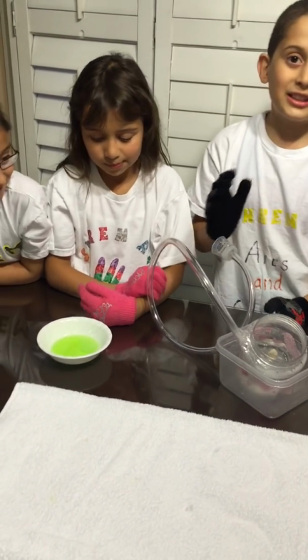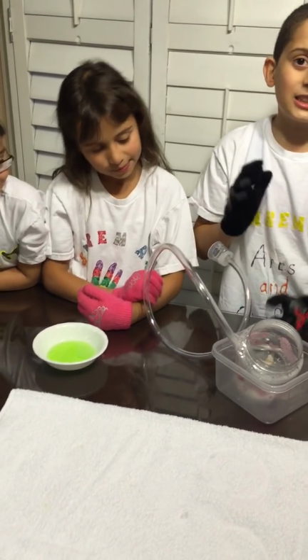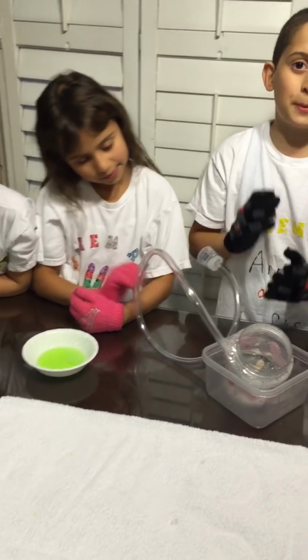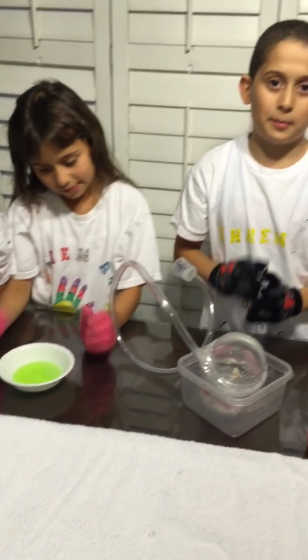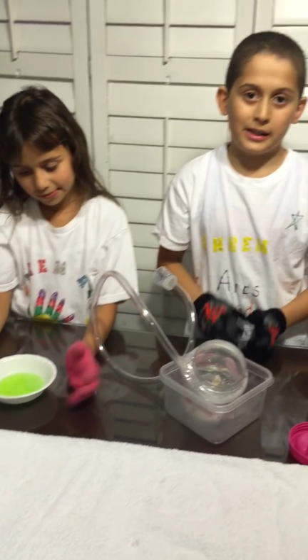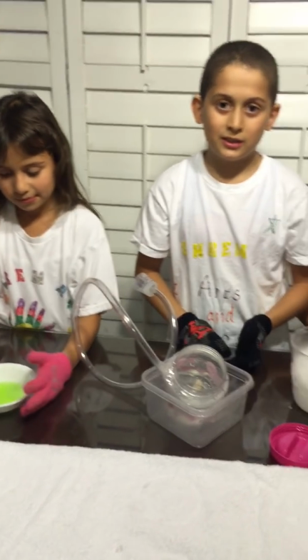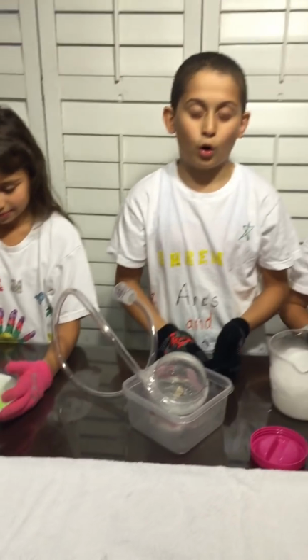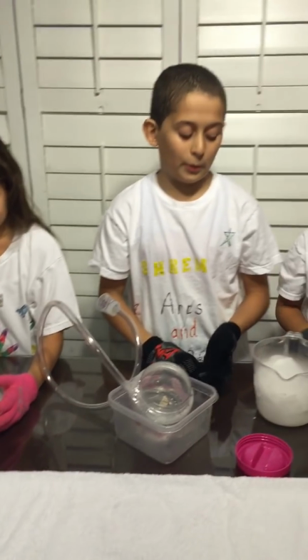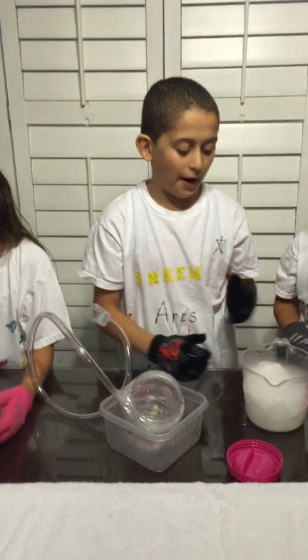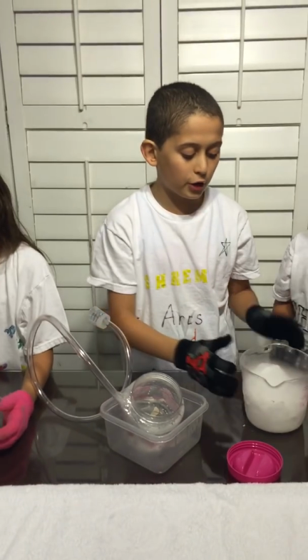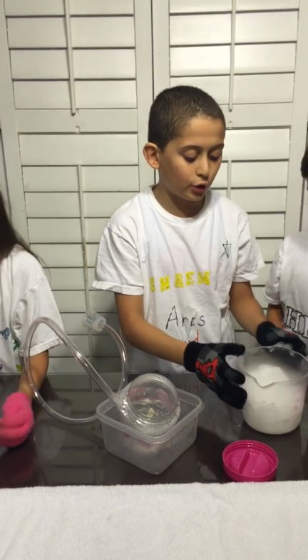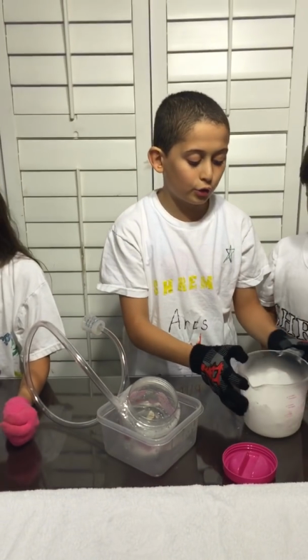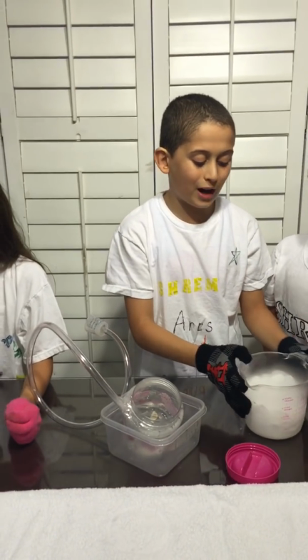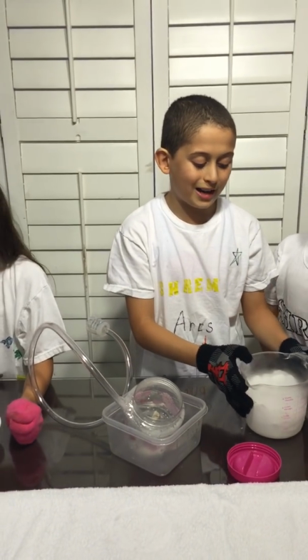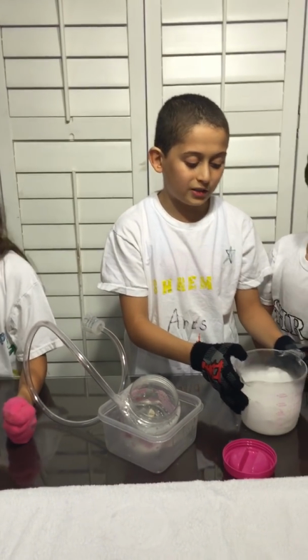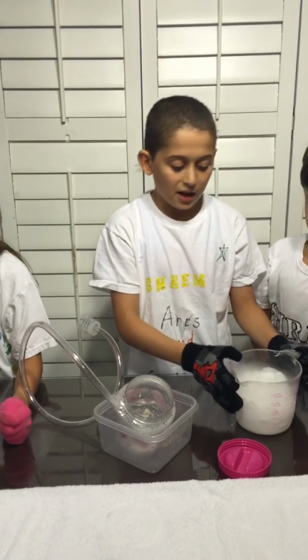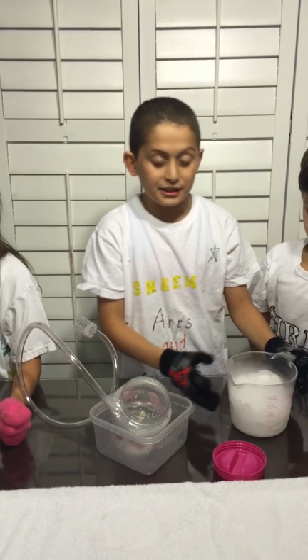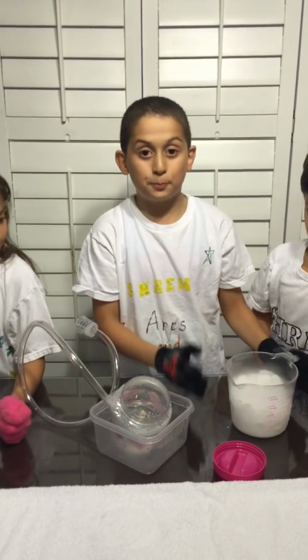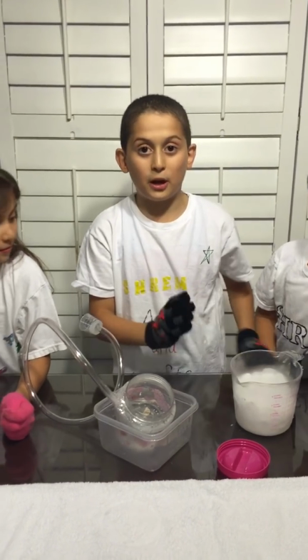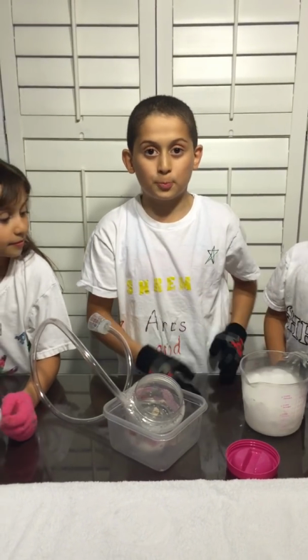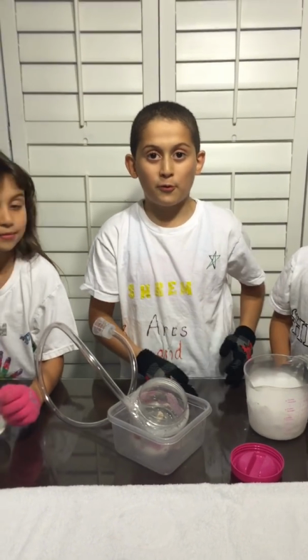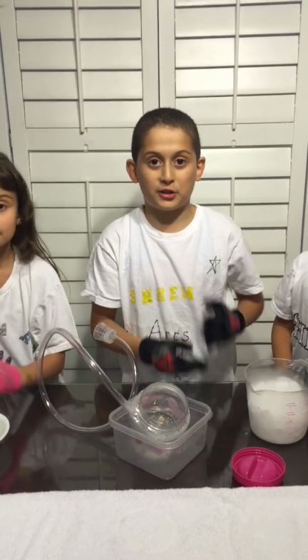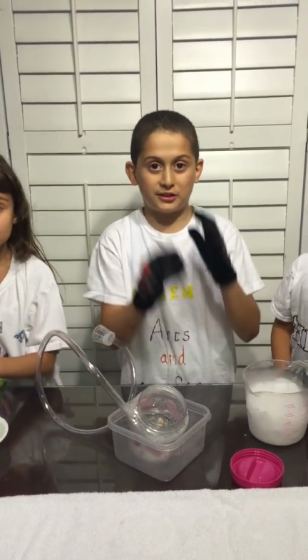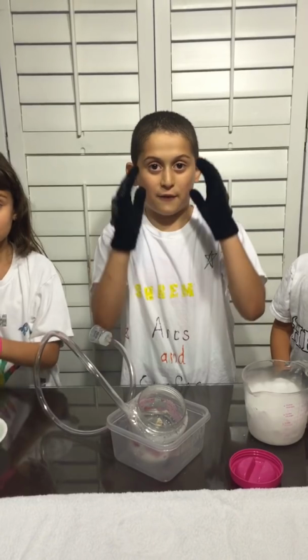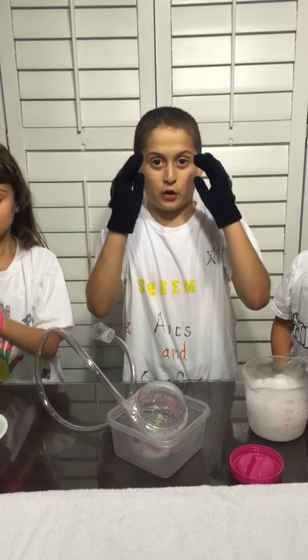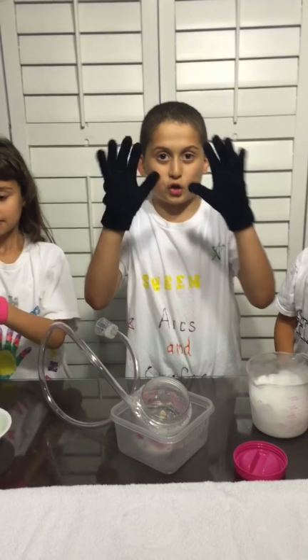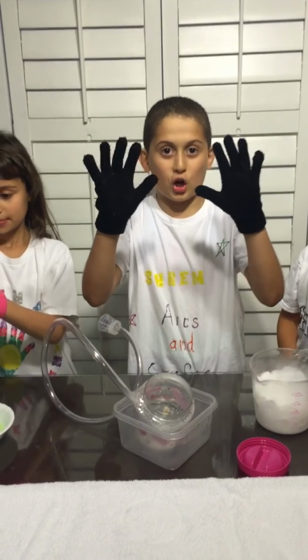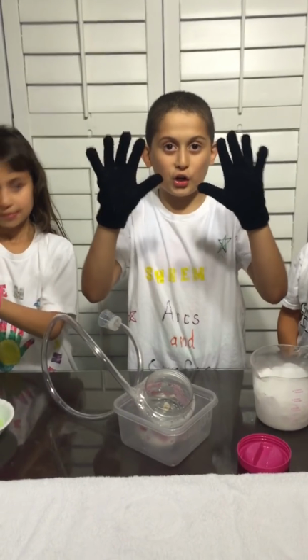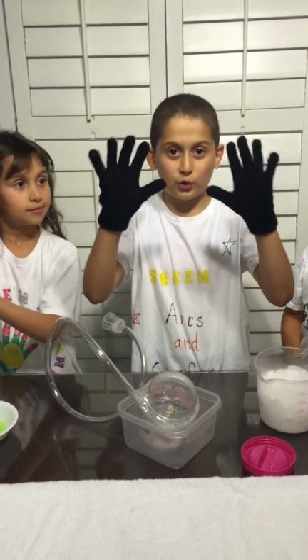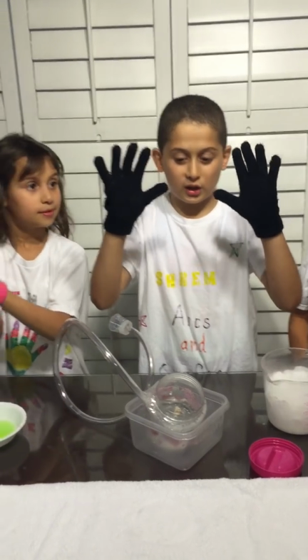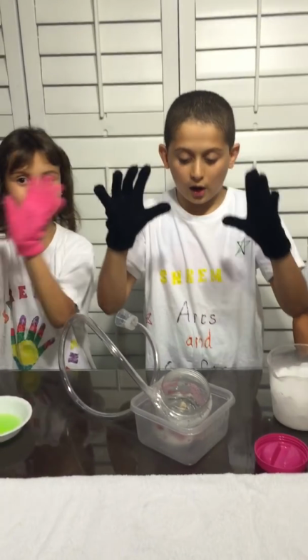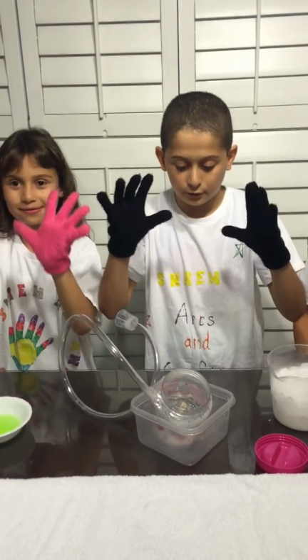This experiment, or whenever you use dry ice, needs parents' permission and for sure using gloves.